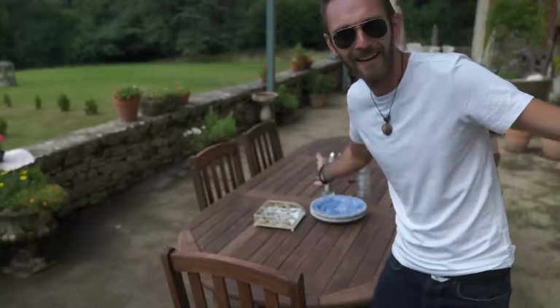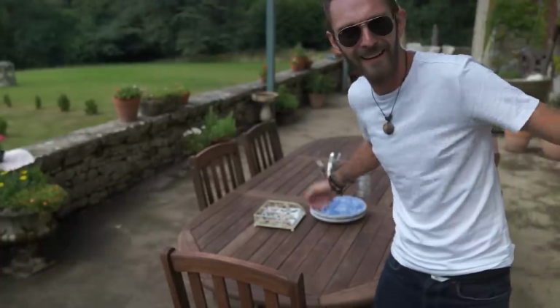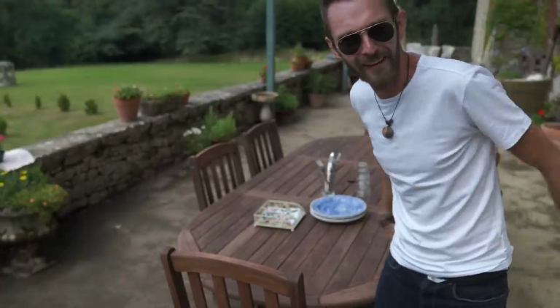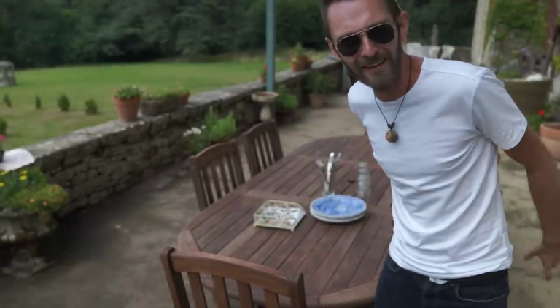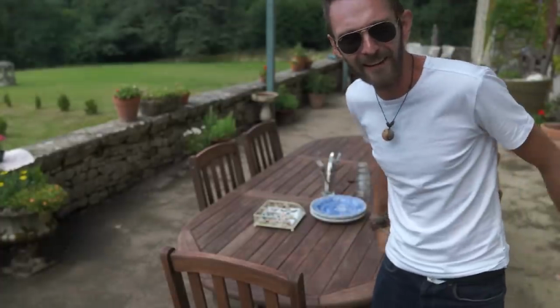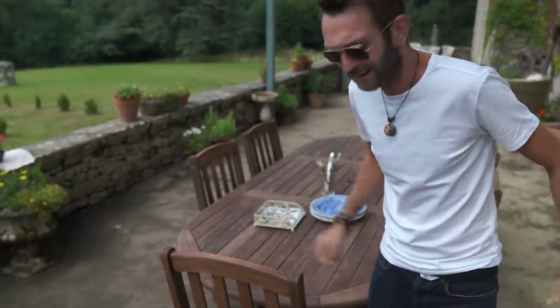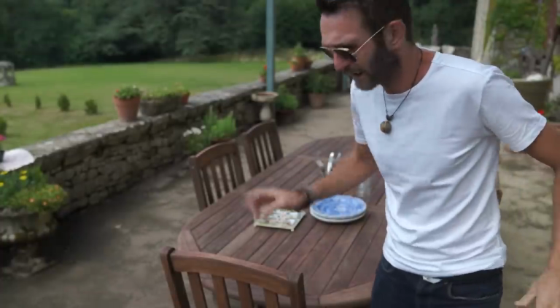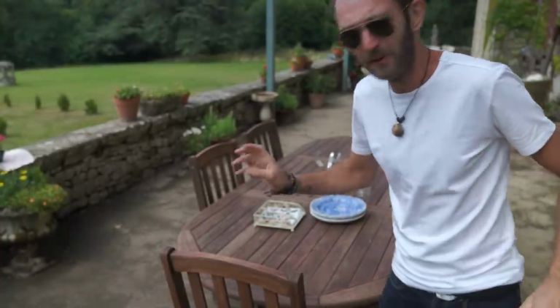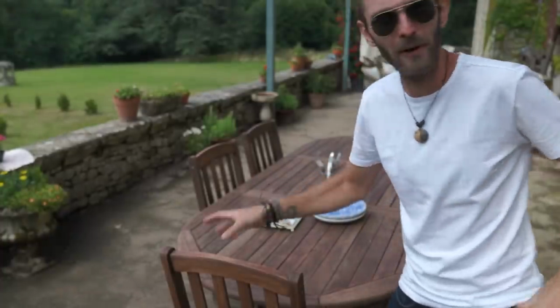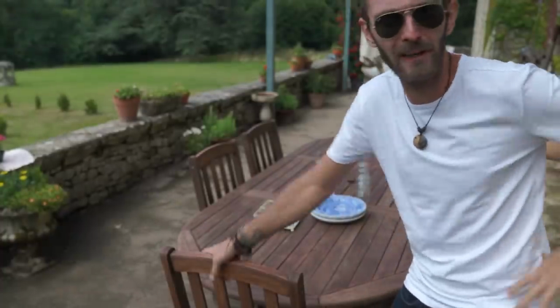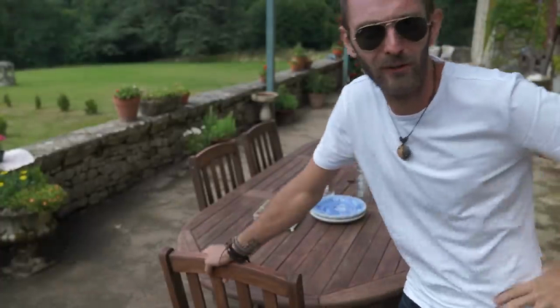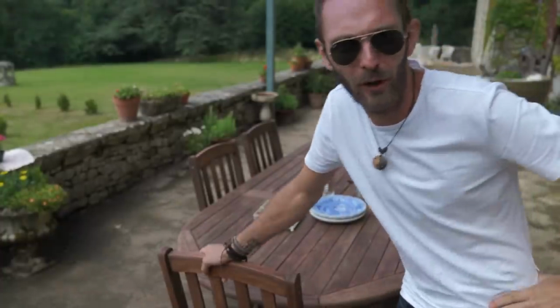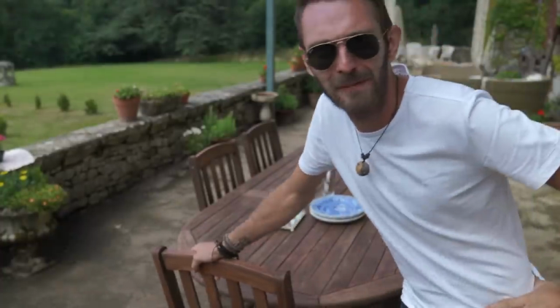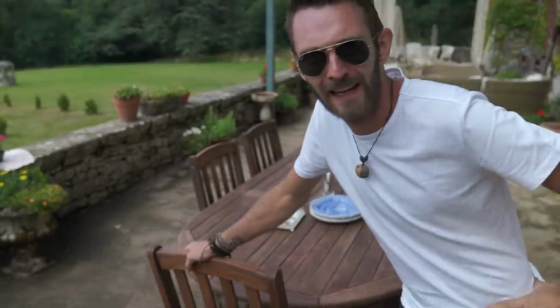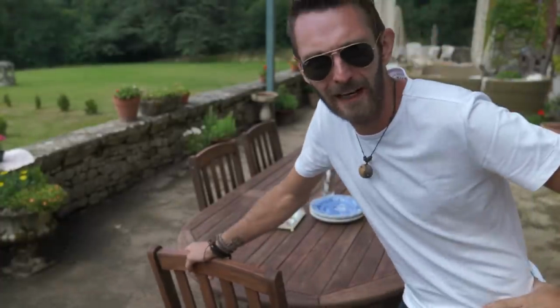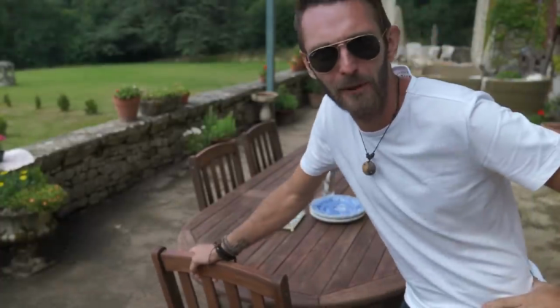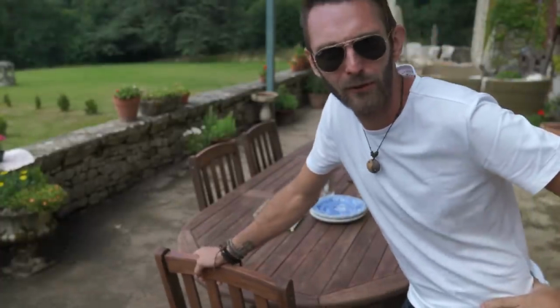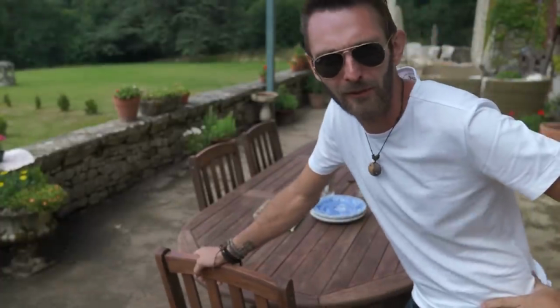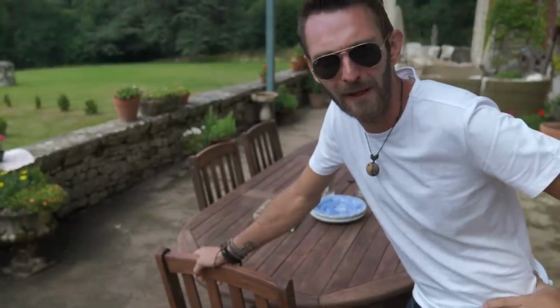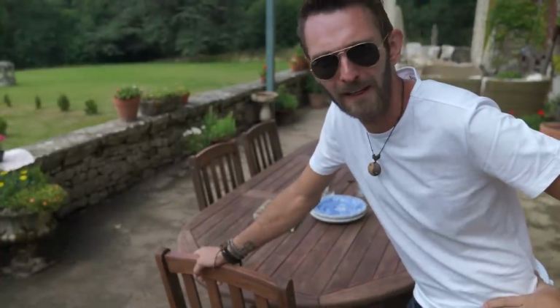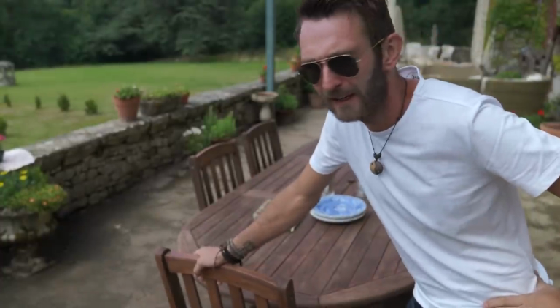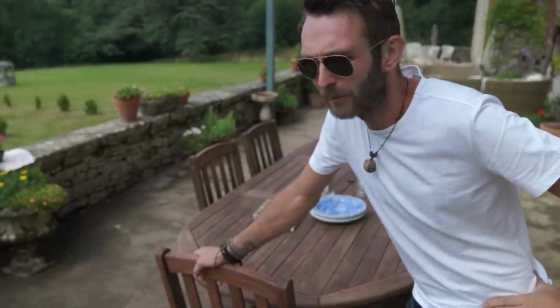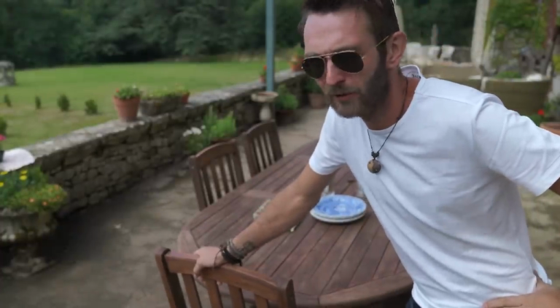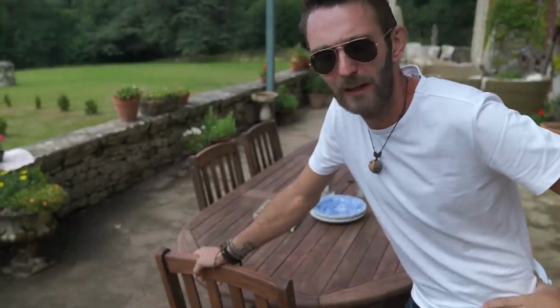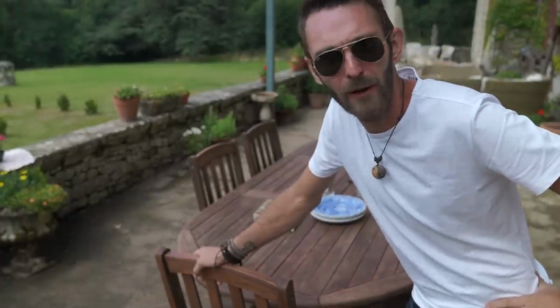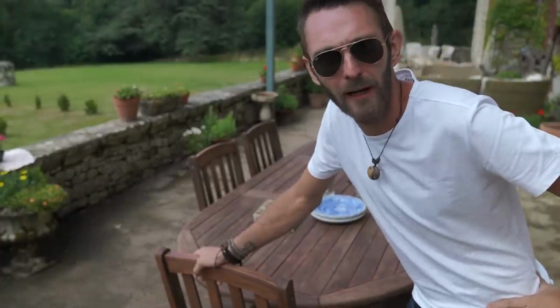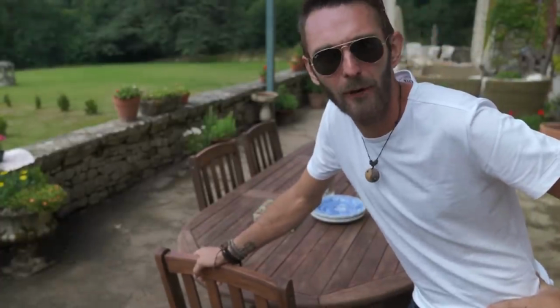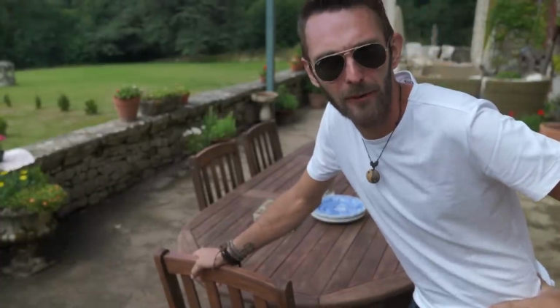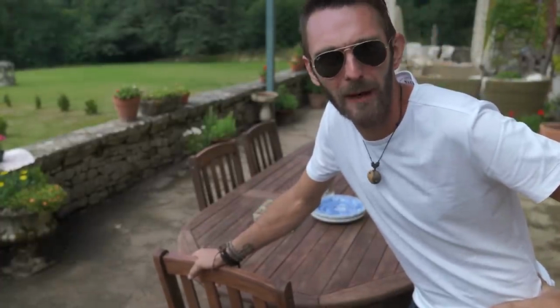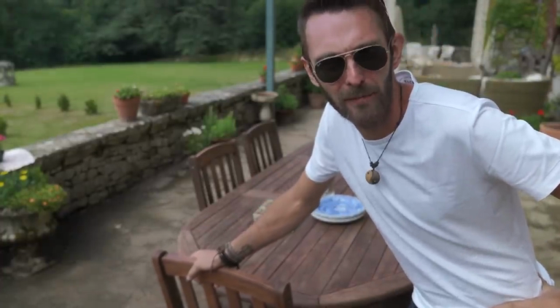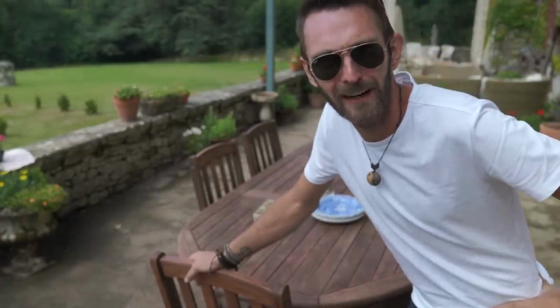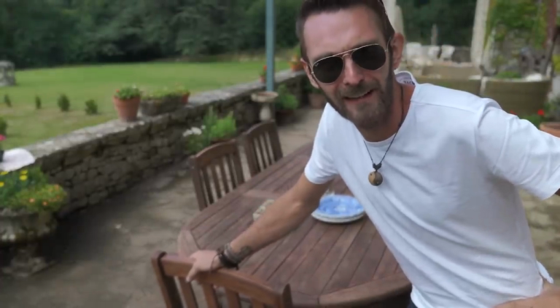And that's it! Now I know it looks complicated, but trust me, once you give it a go with a bit of practice, you too can lay a barbecue table just like a chateau.